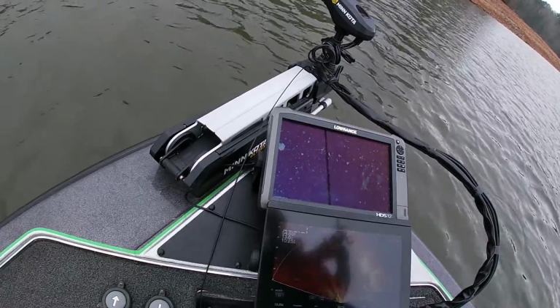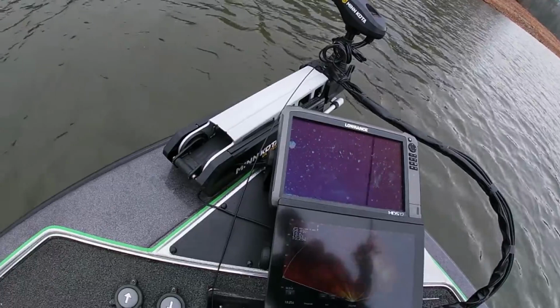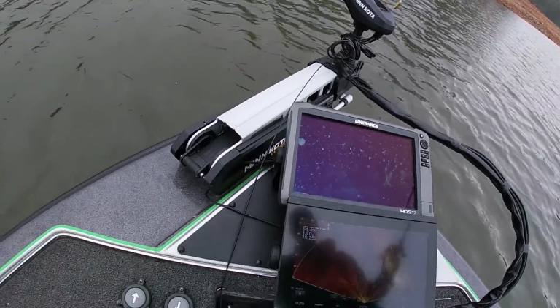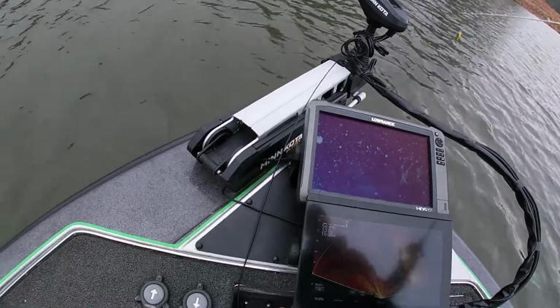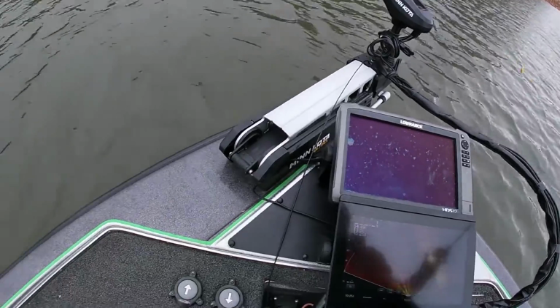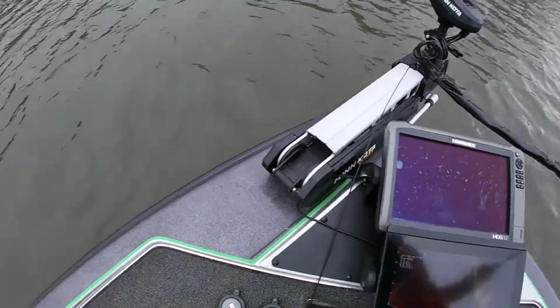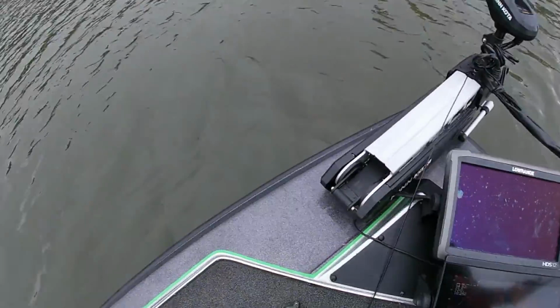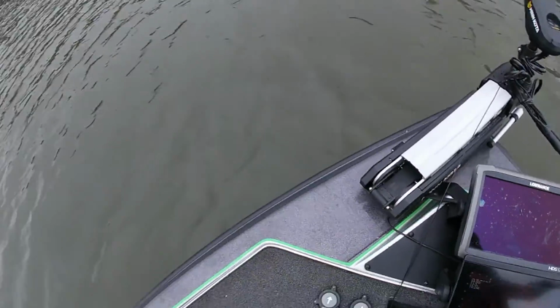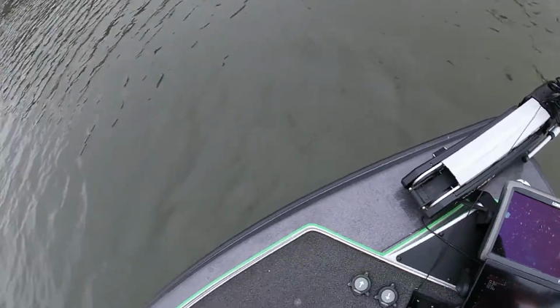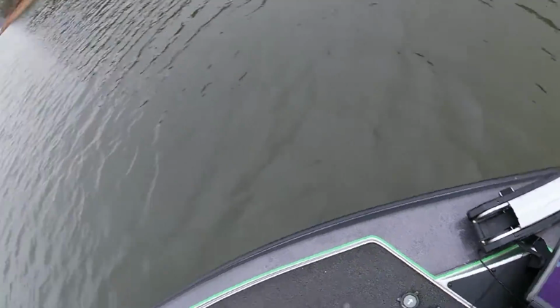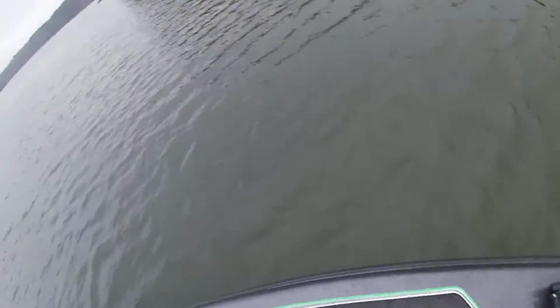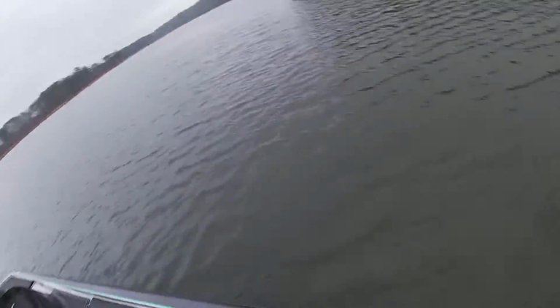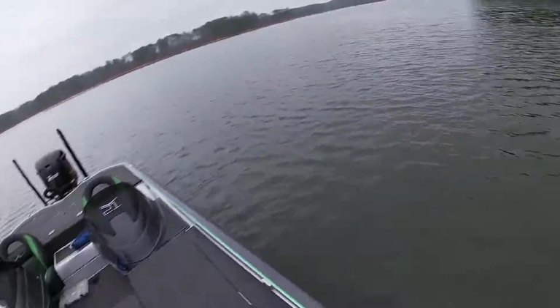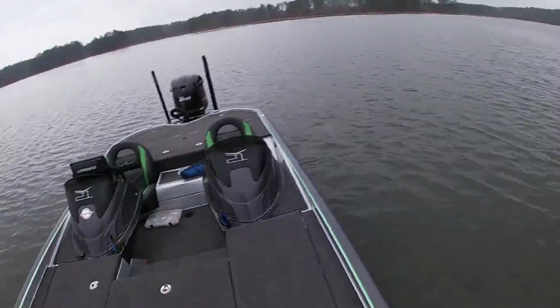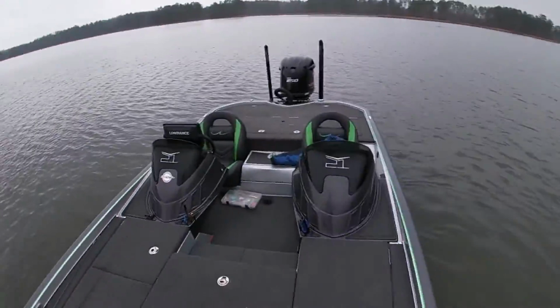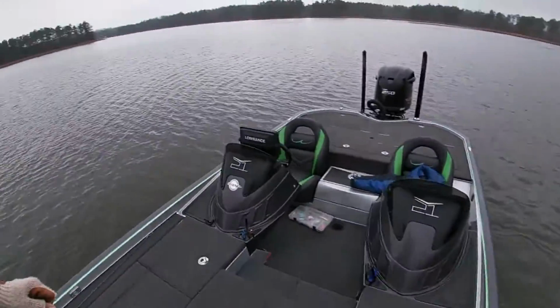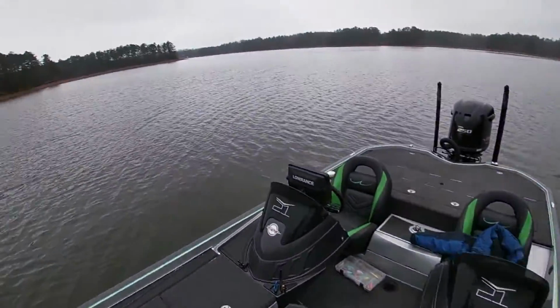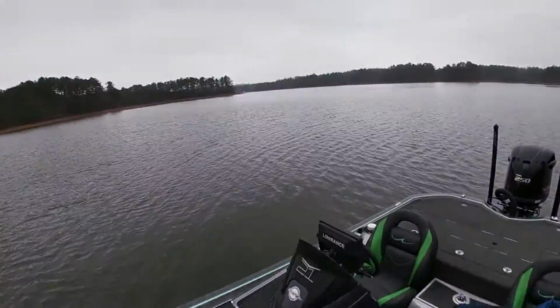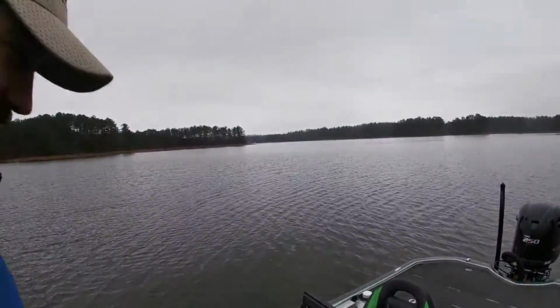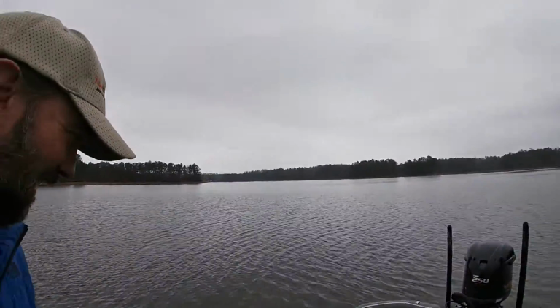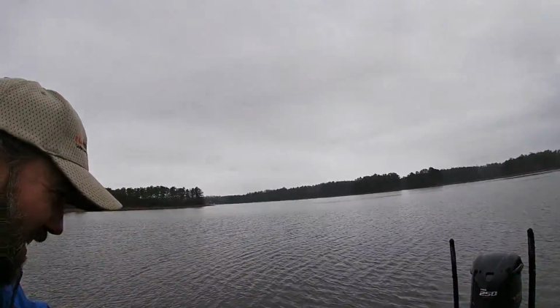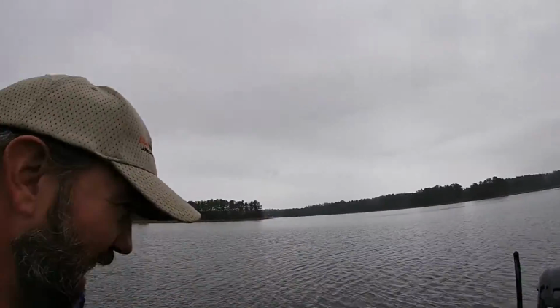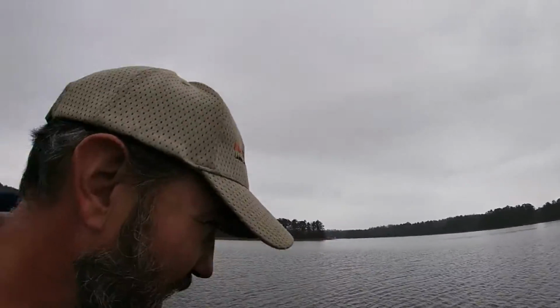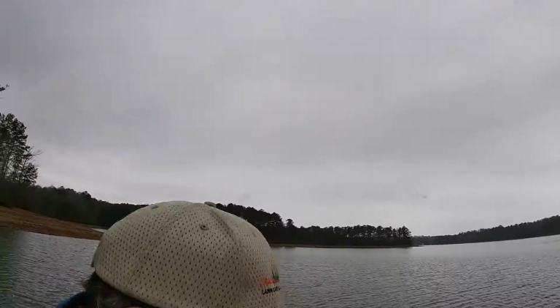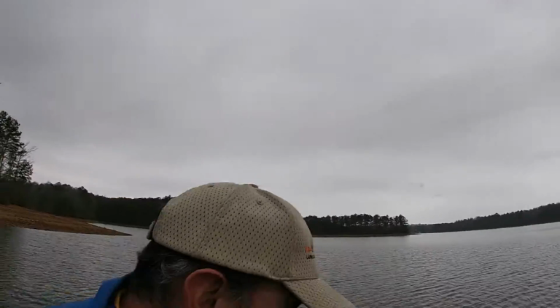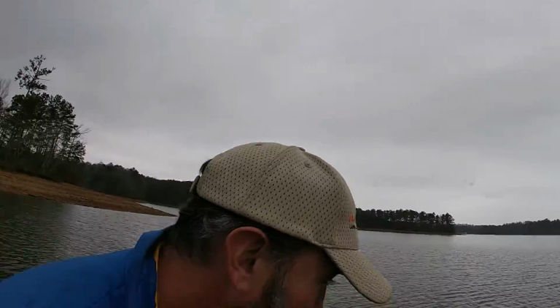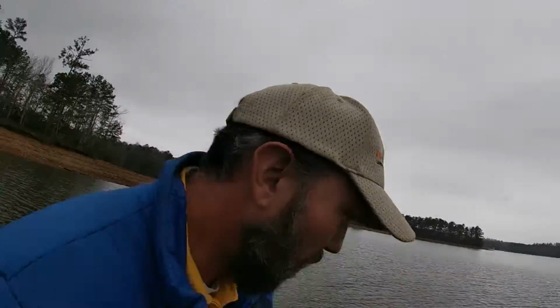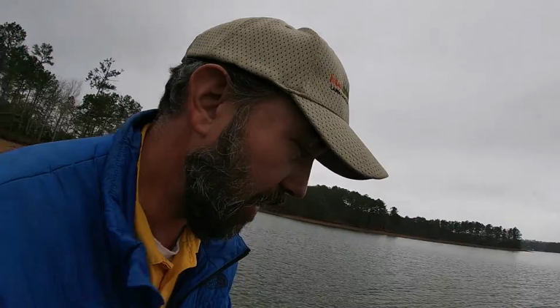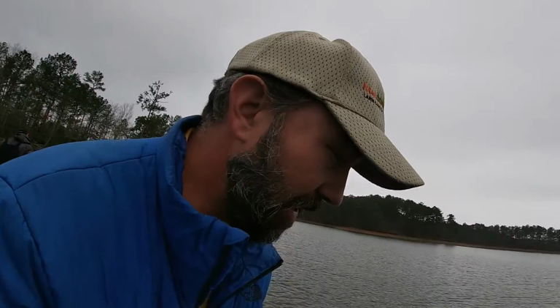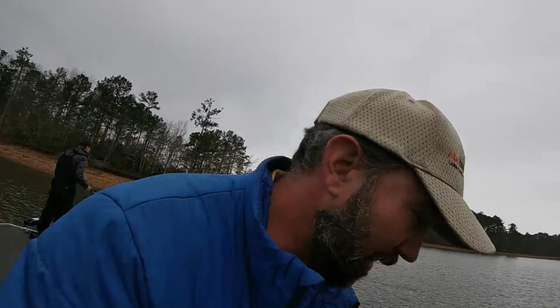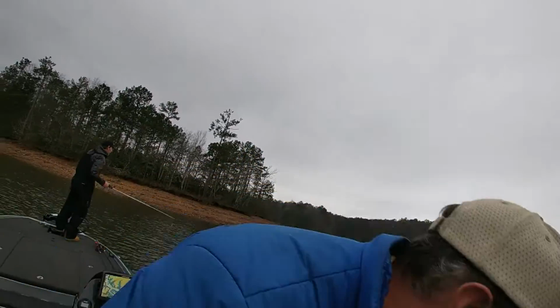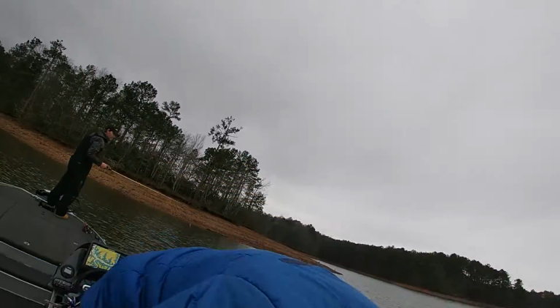Well, I got a fish! I'll do more of this later.